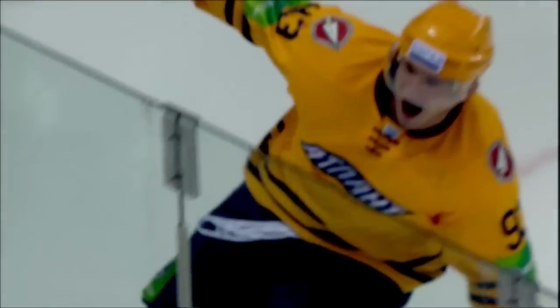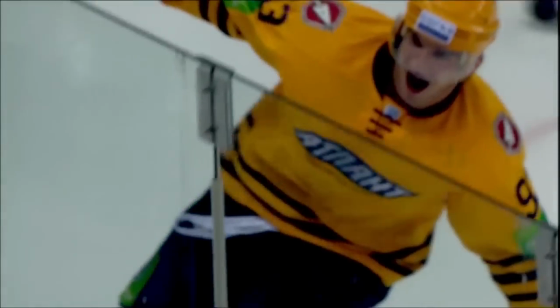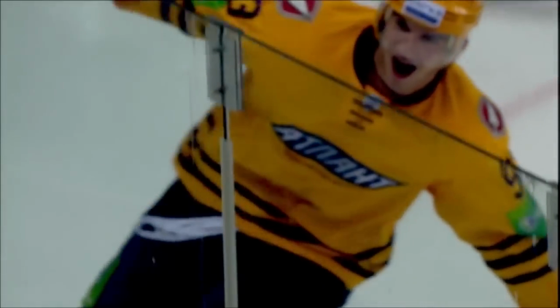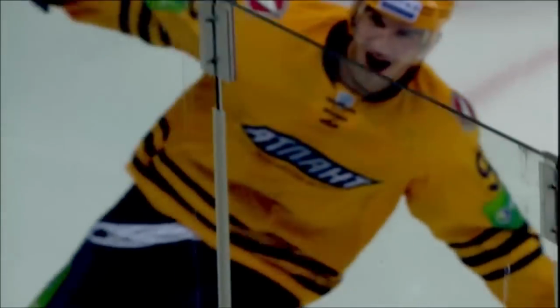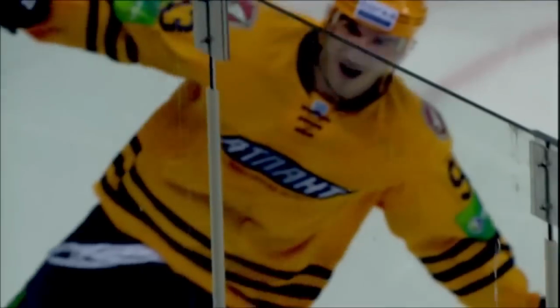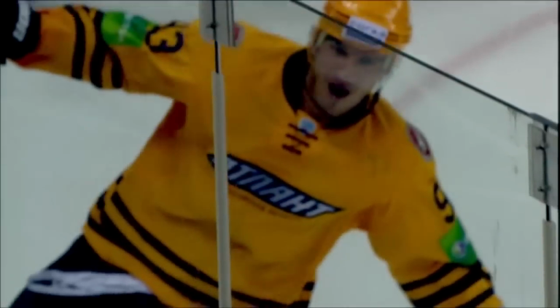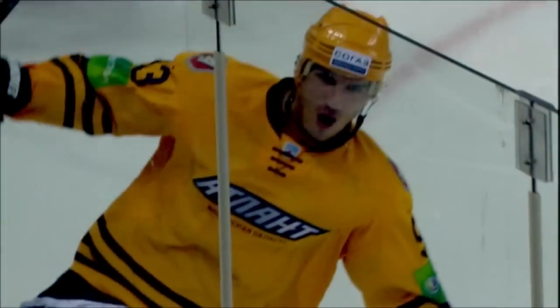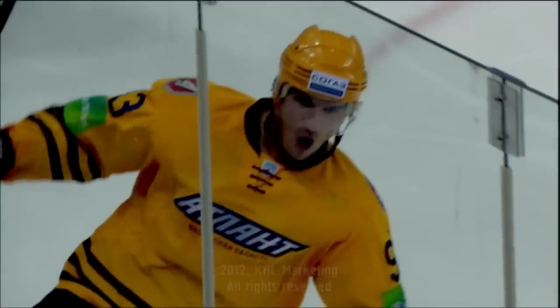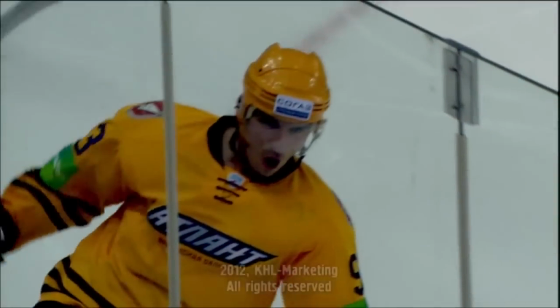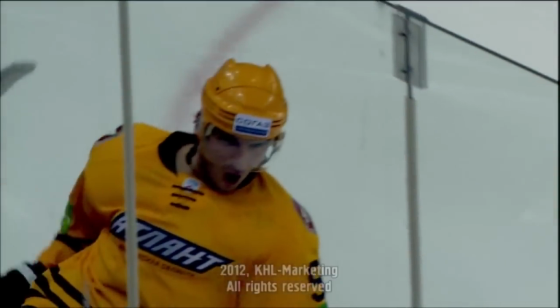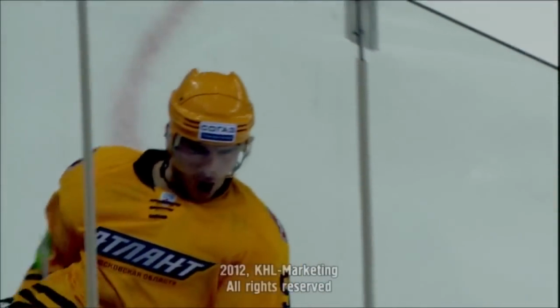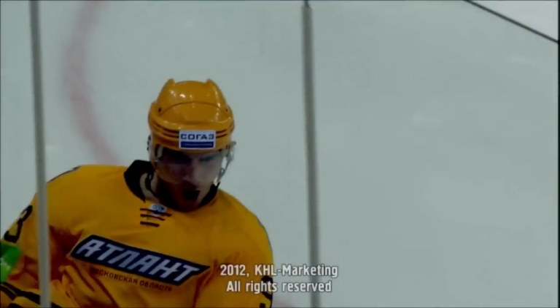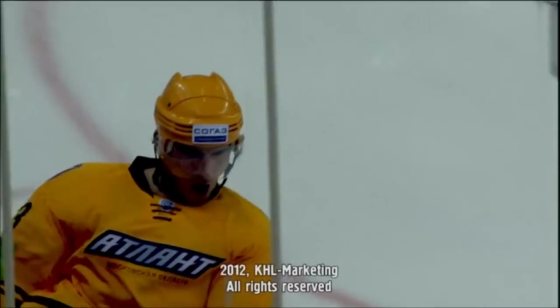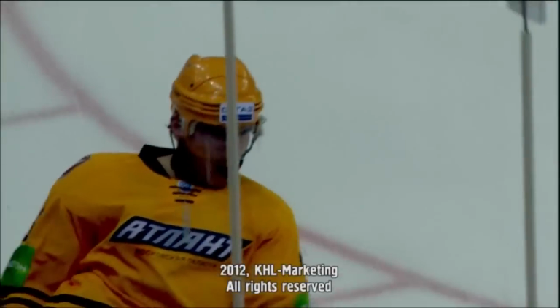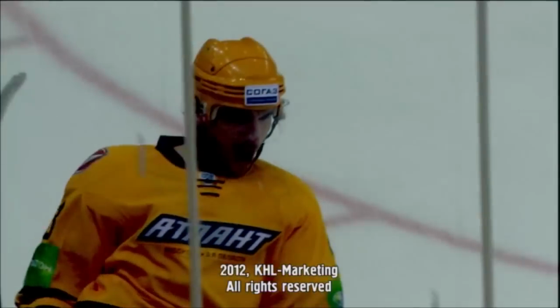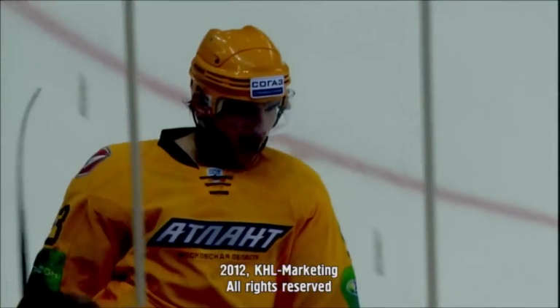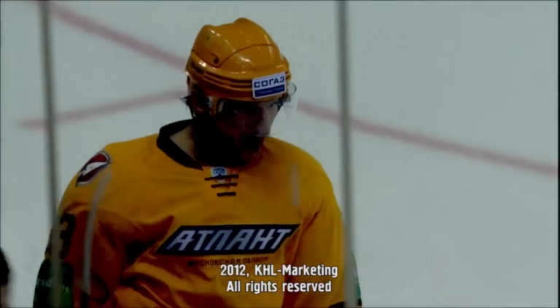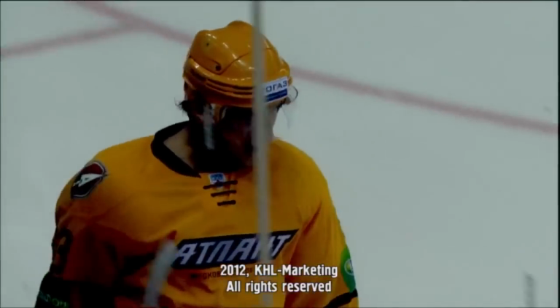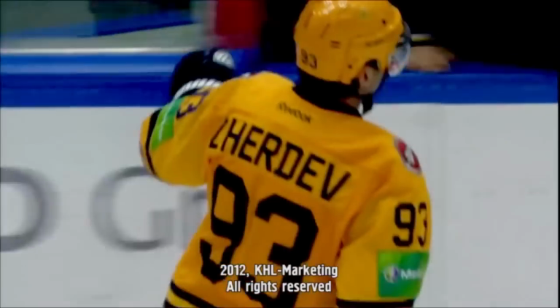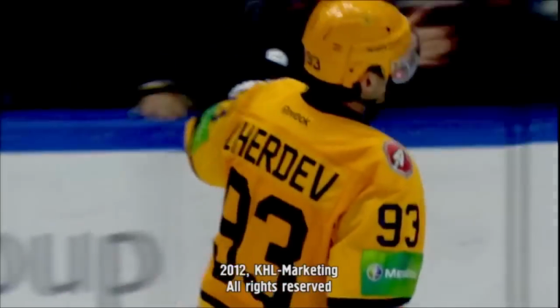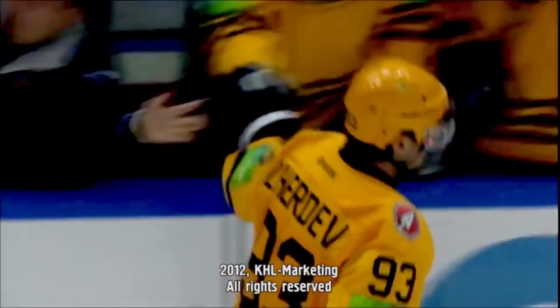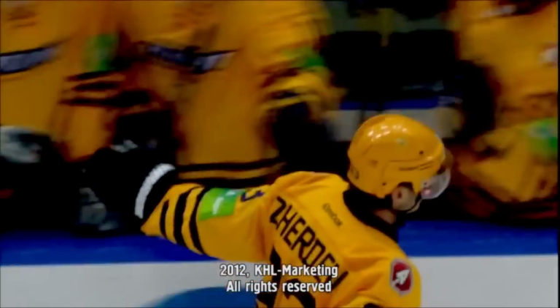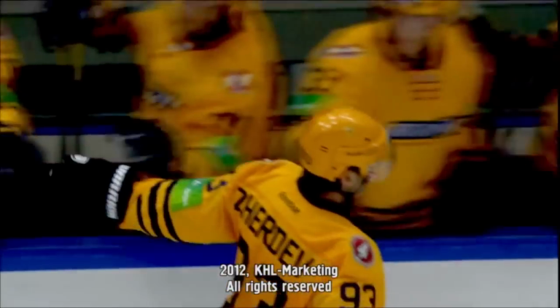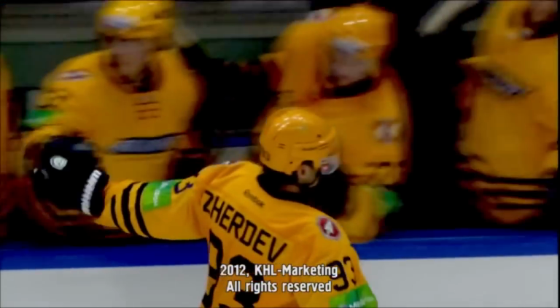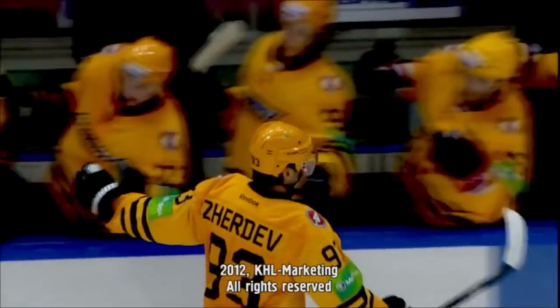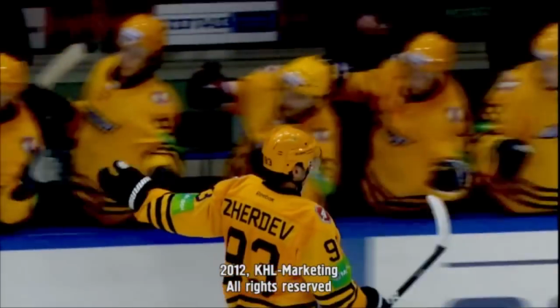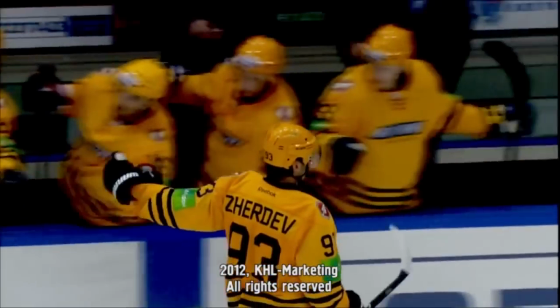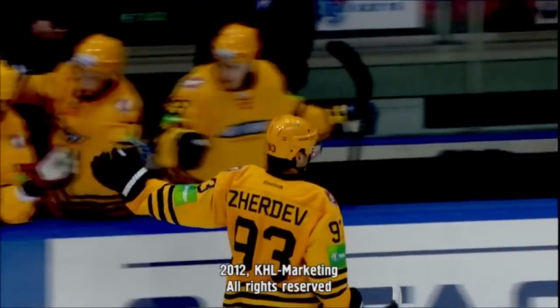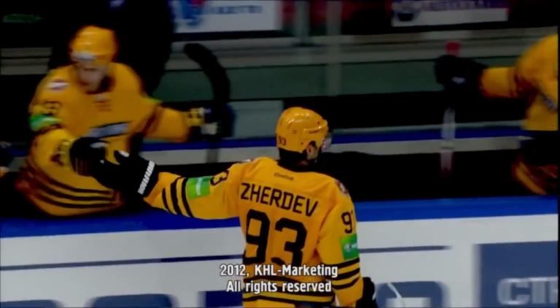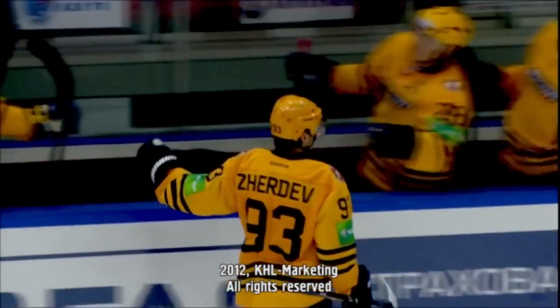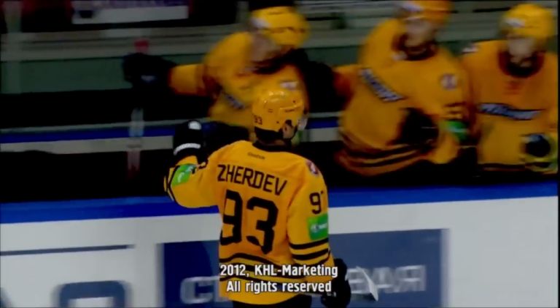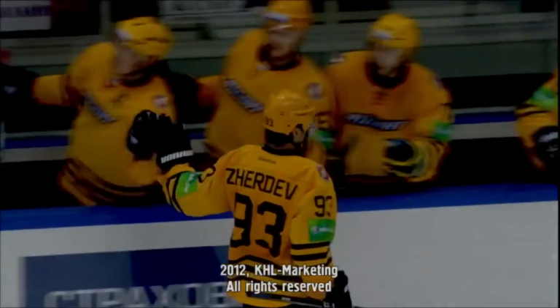That was your KHL top goals of September.